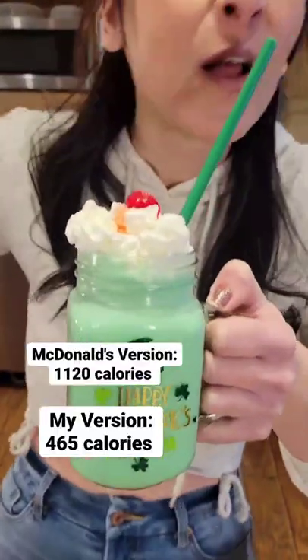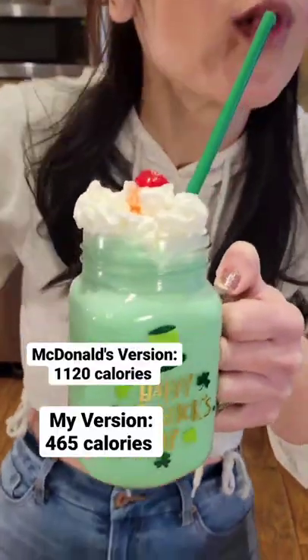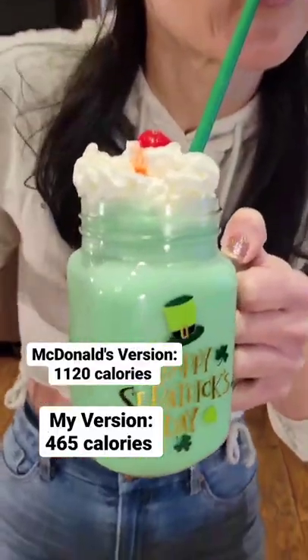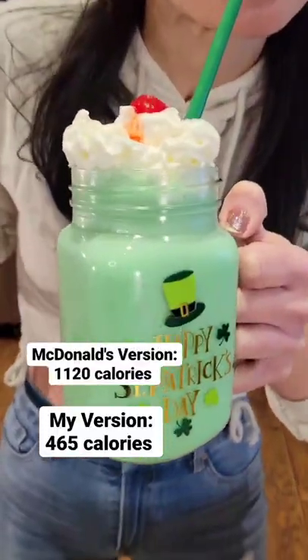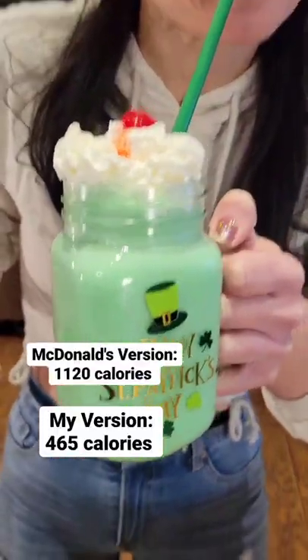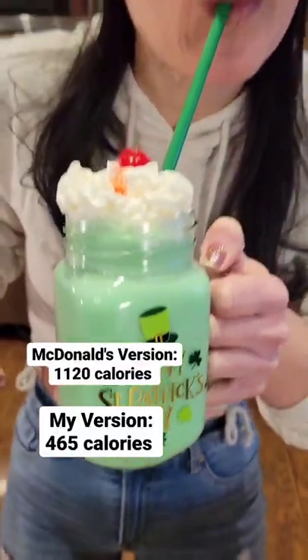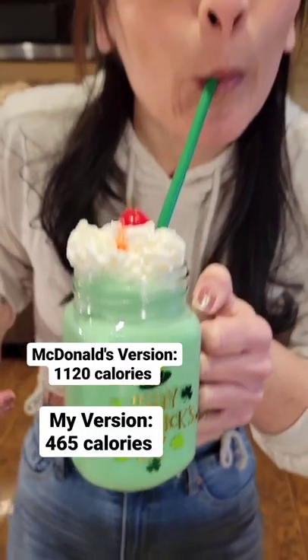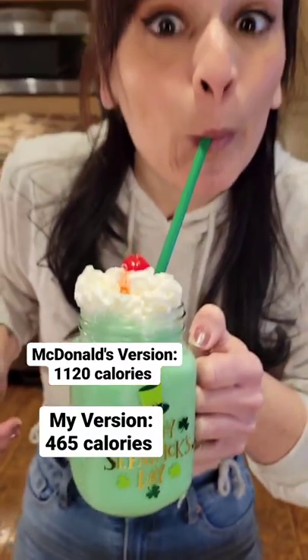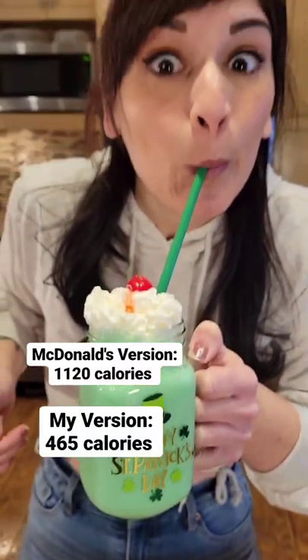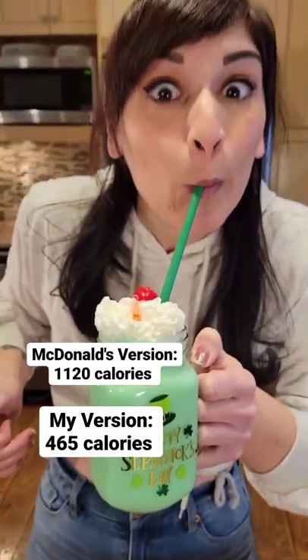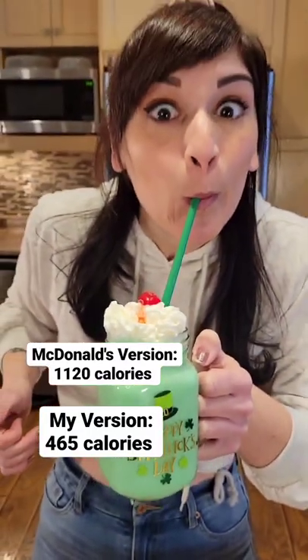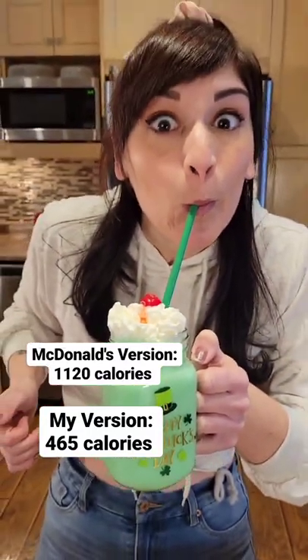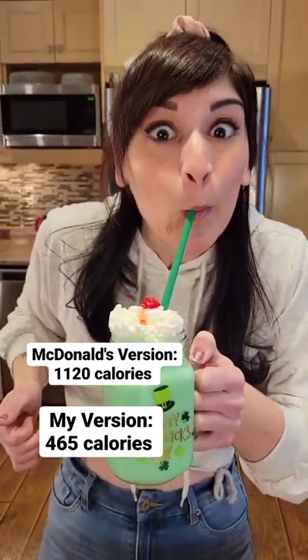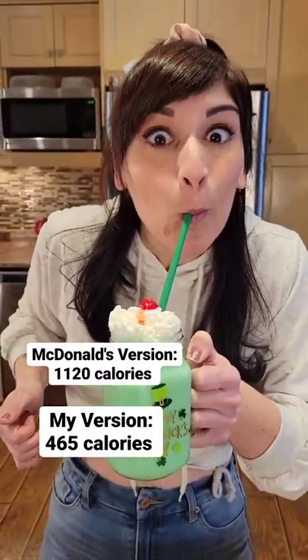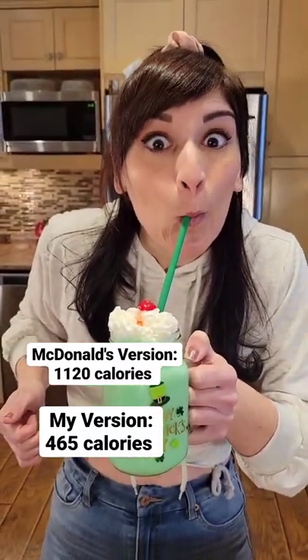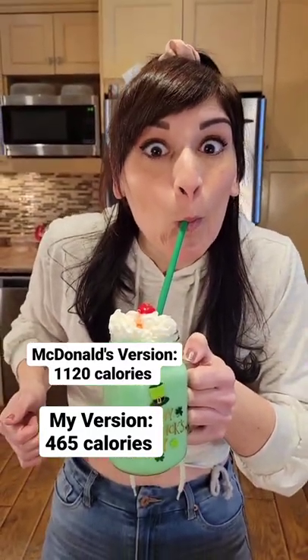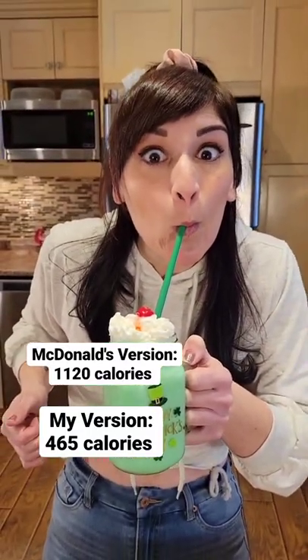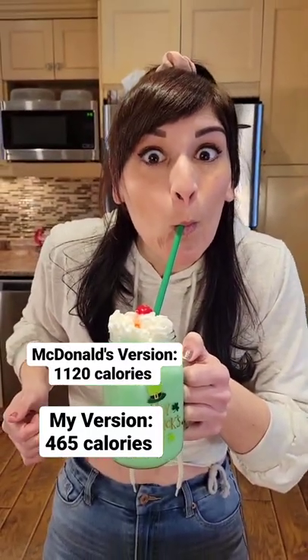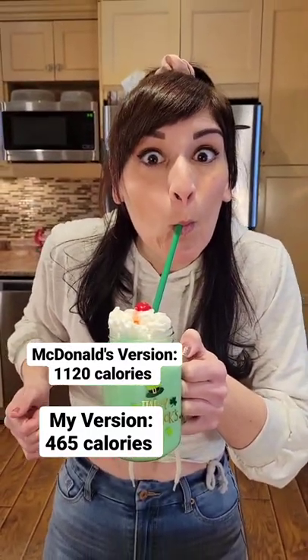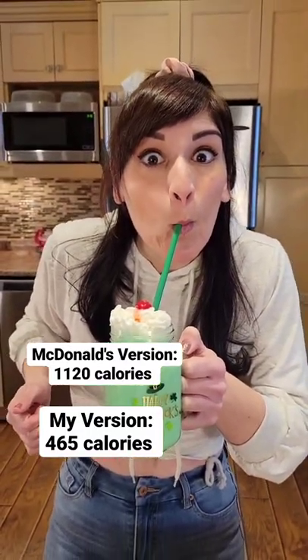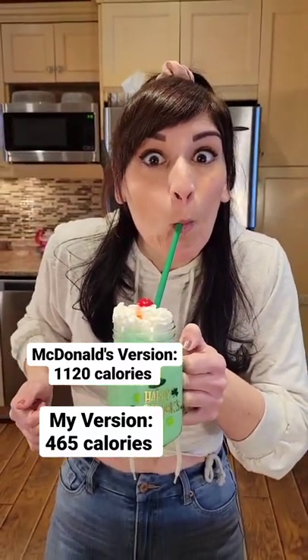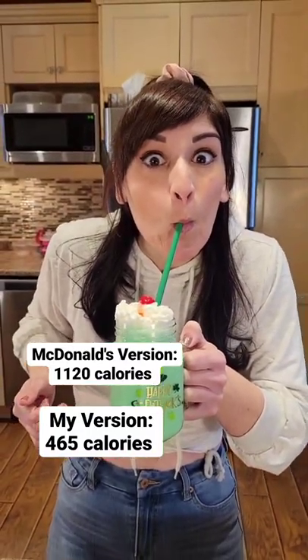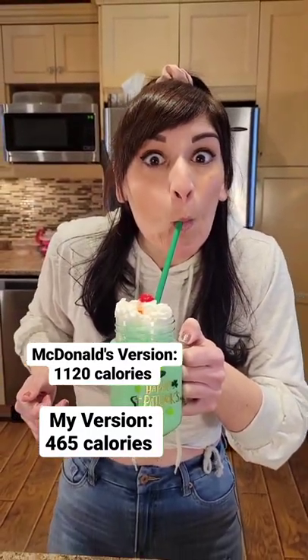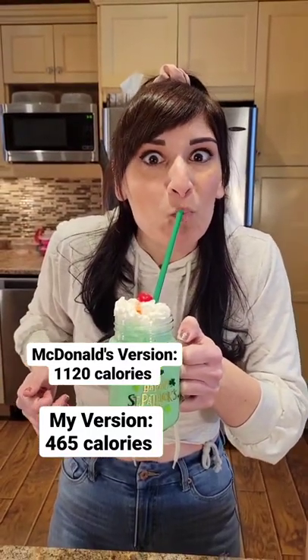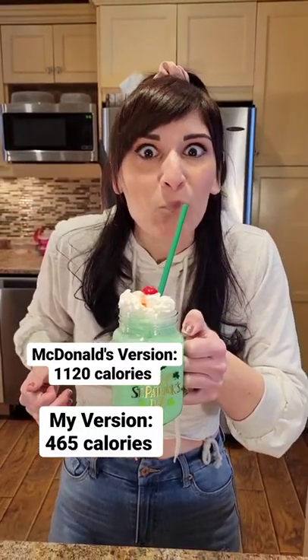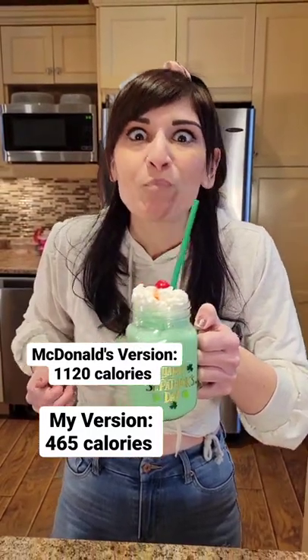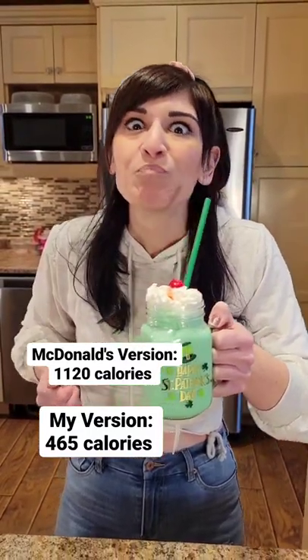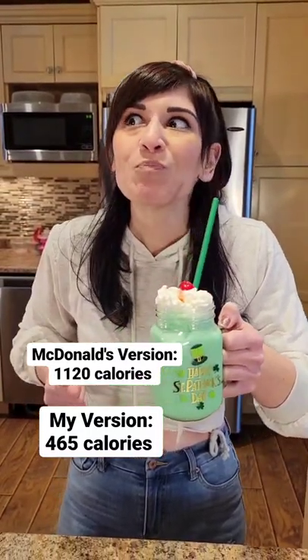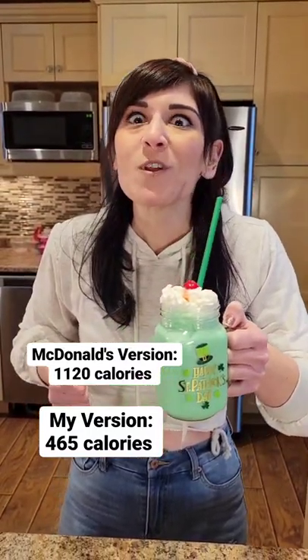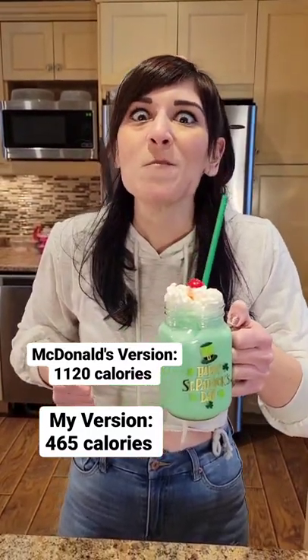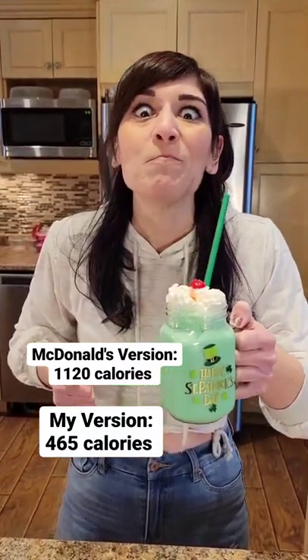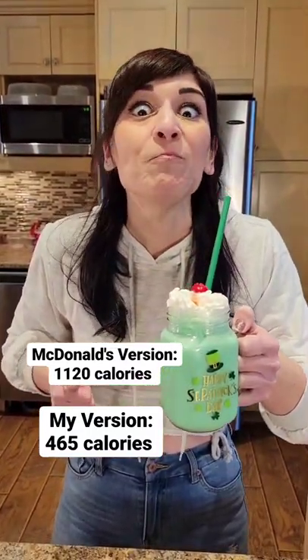McDonald's version is 1120 calories. Mine: 465.